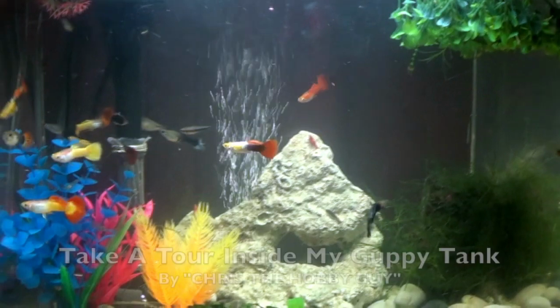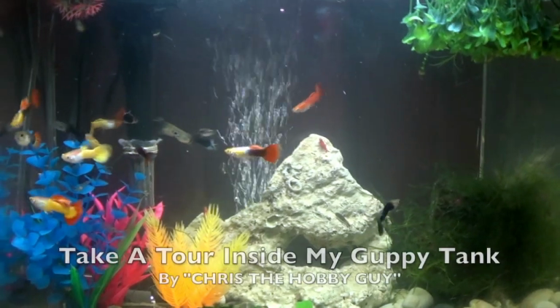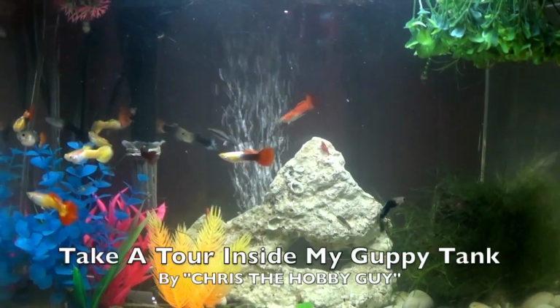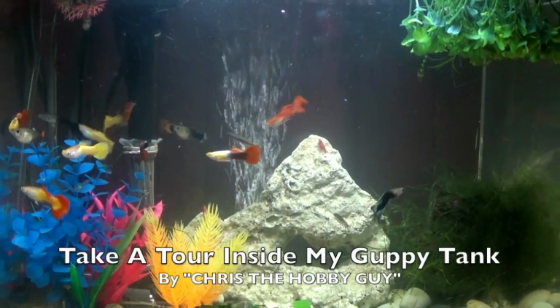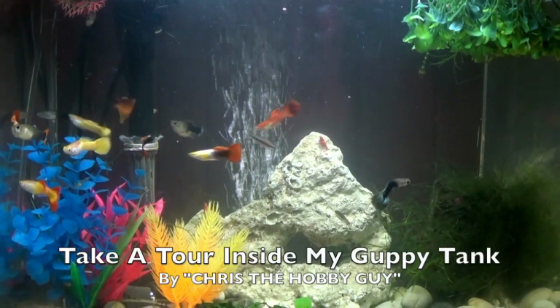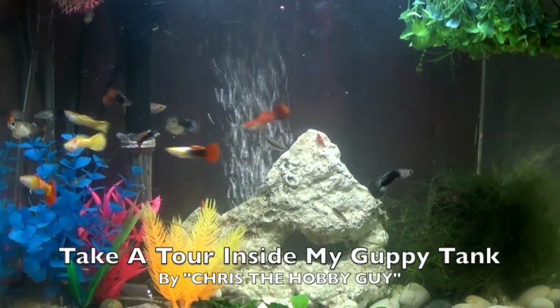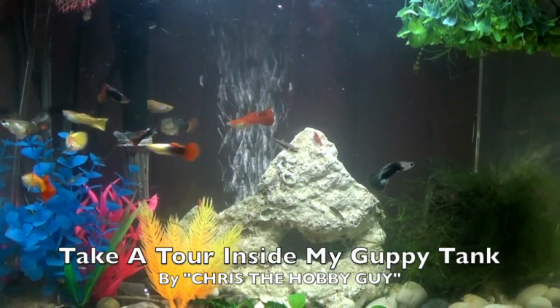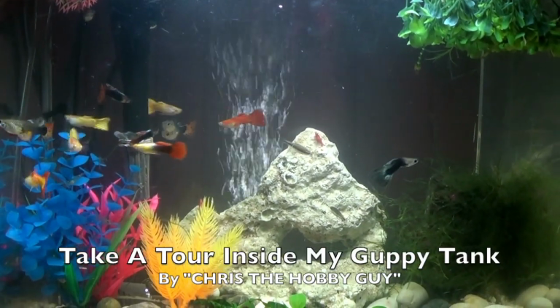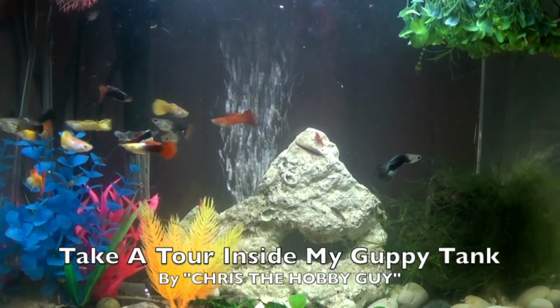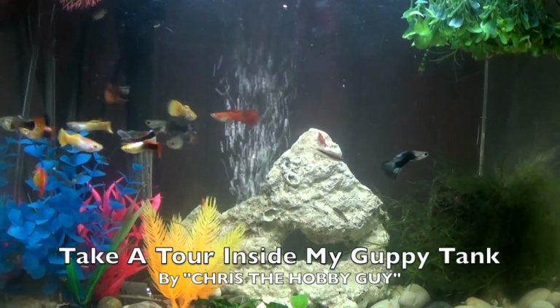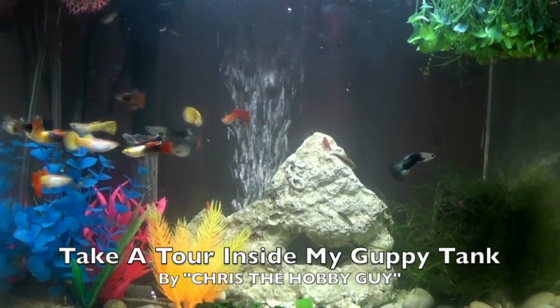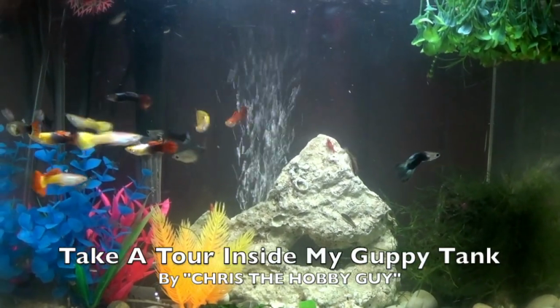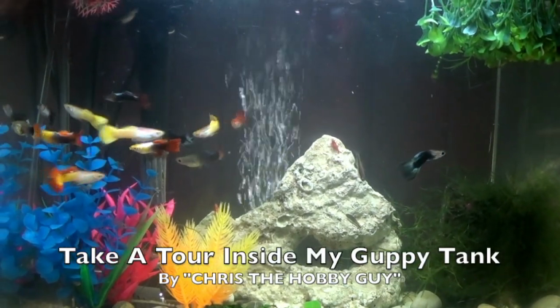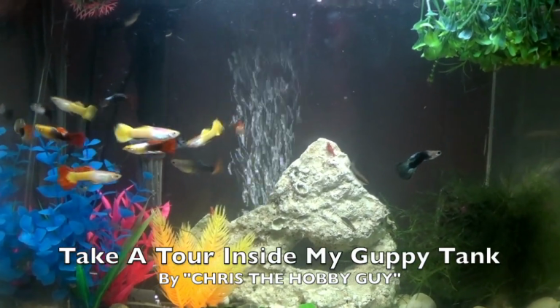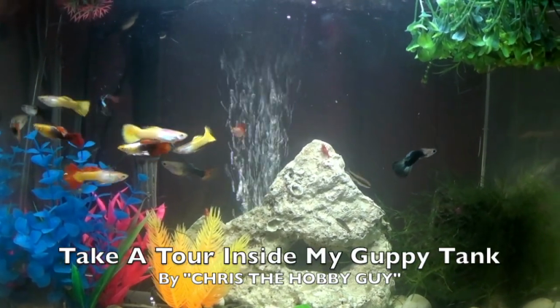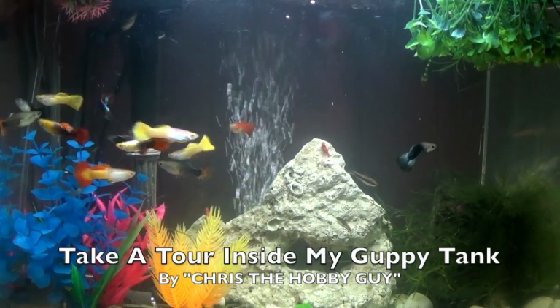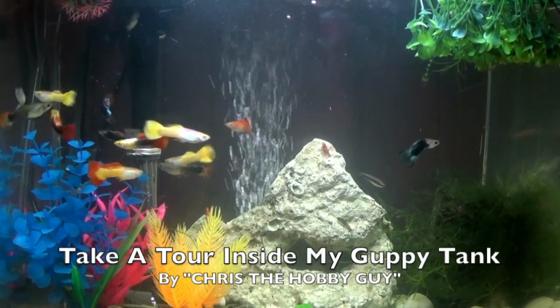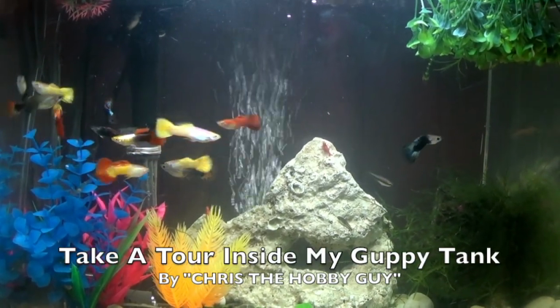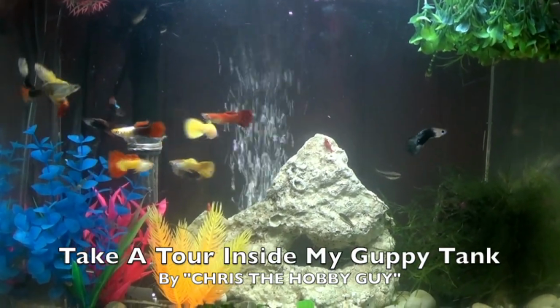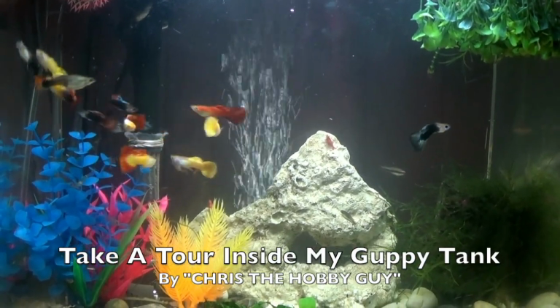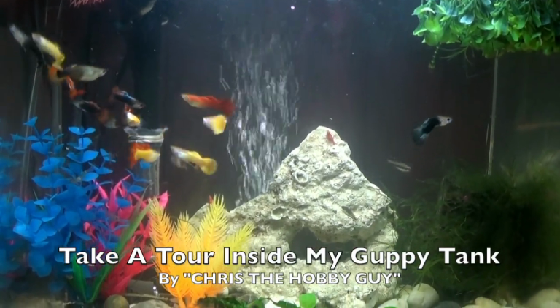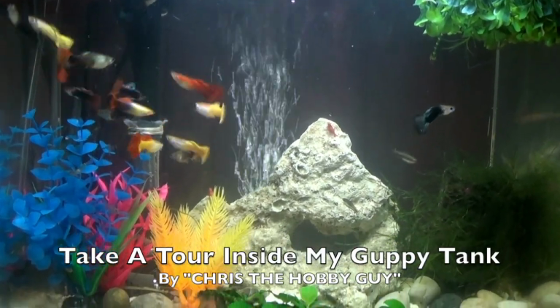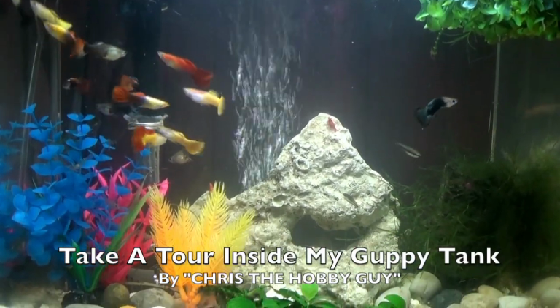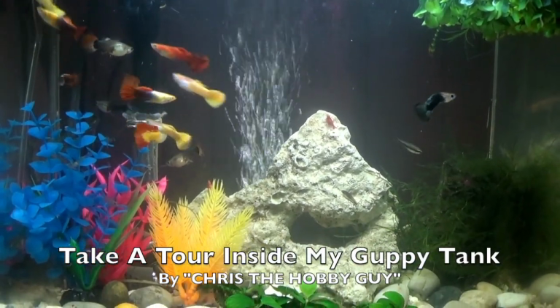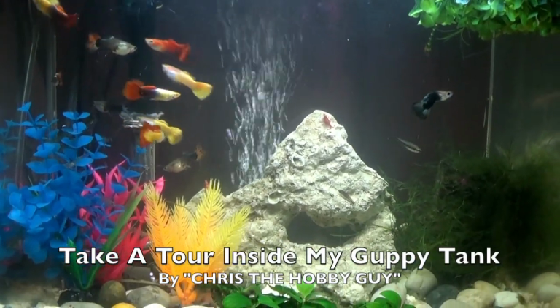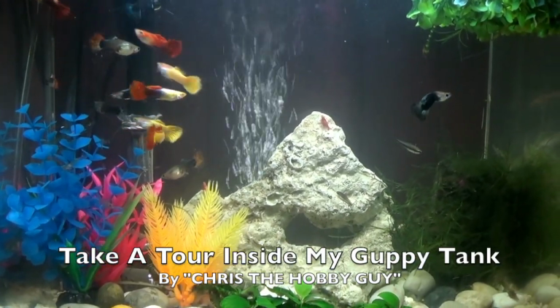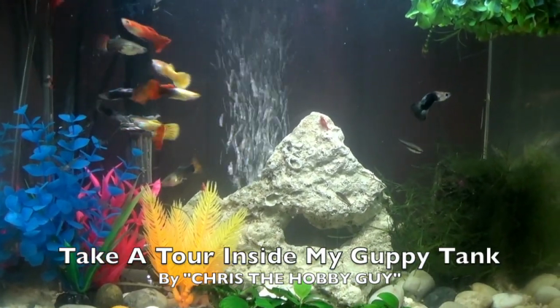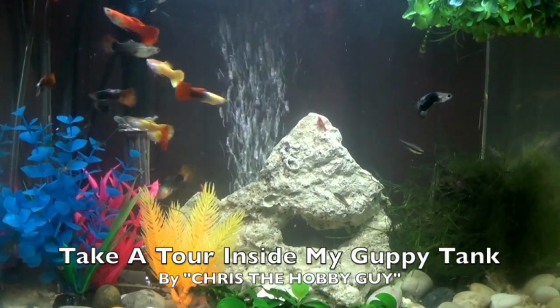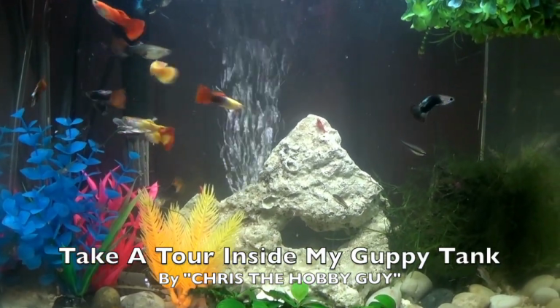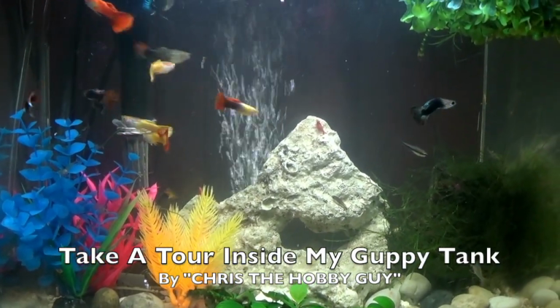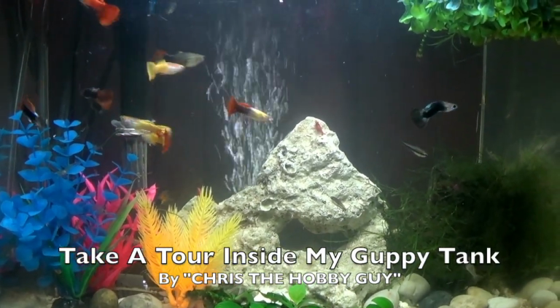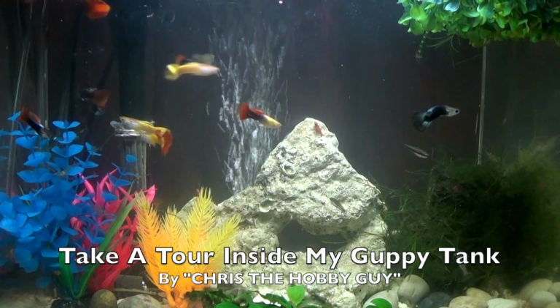Hi, I'm Chris the Hobby Guy. Let's take a tour inside my guppy tank.